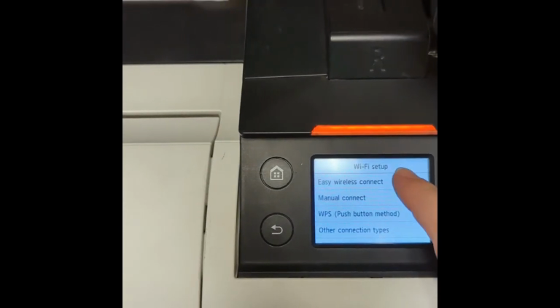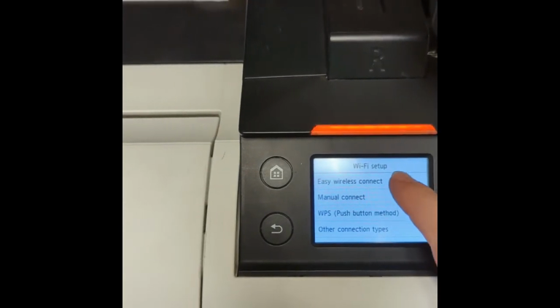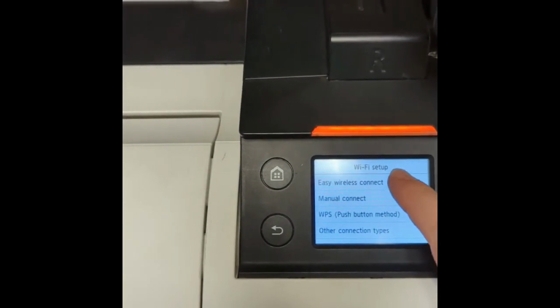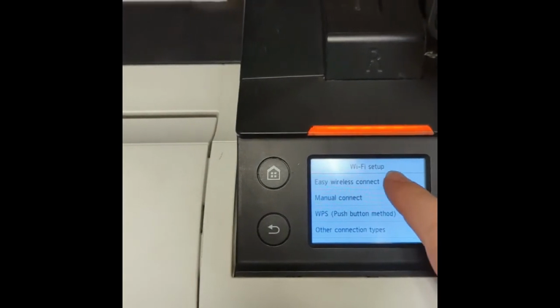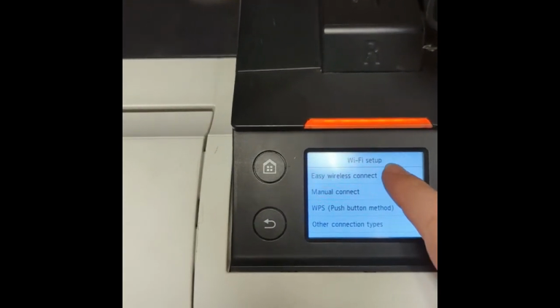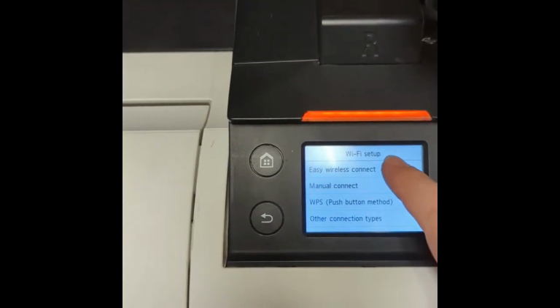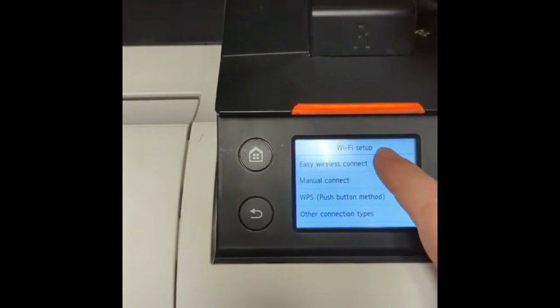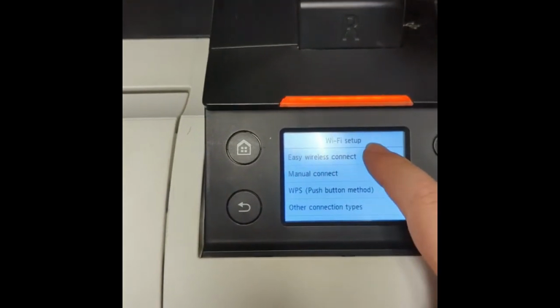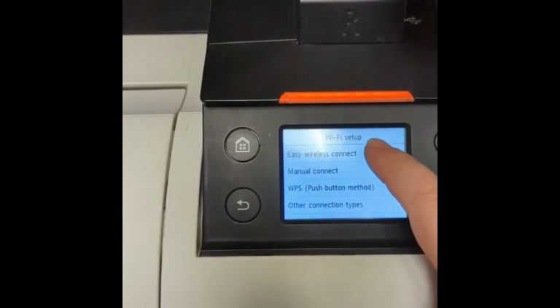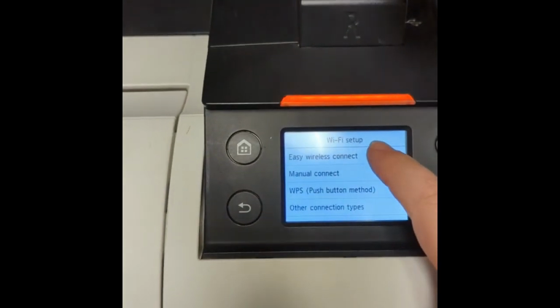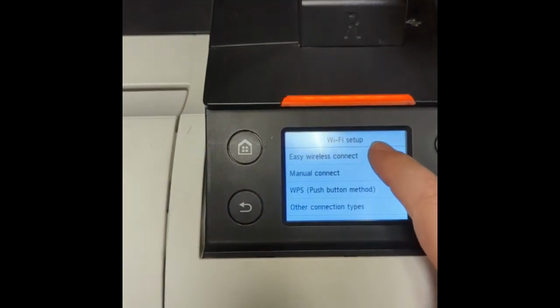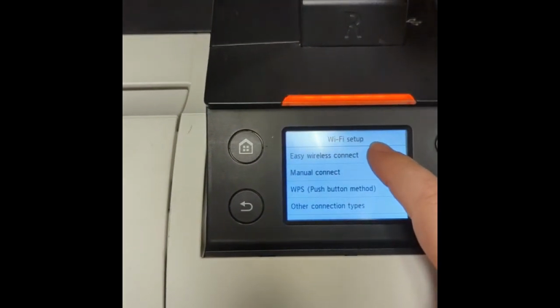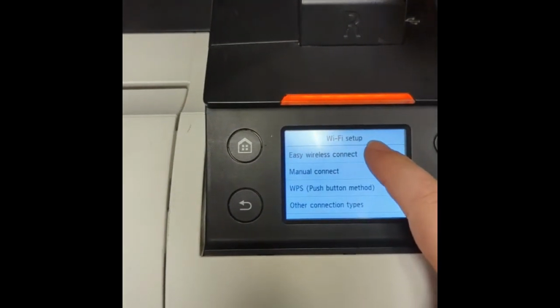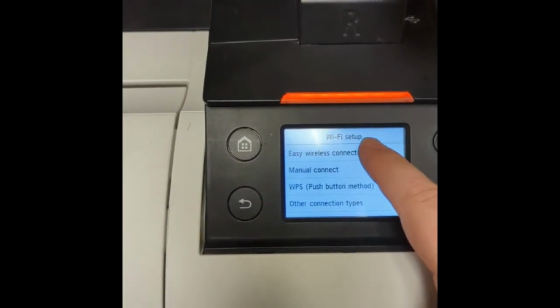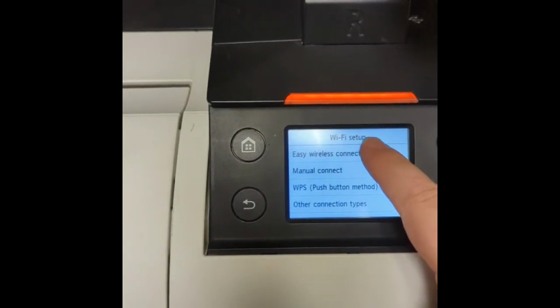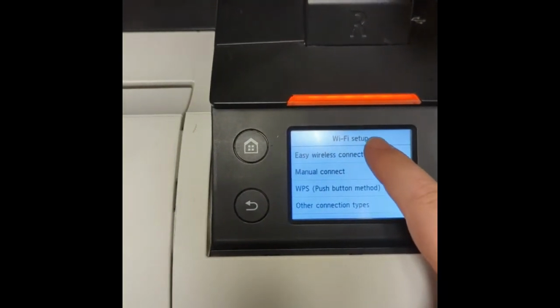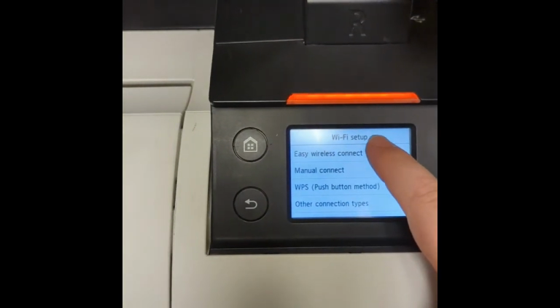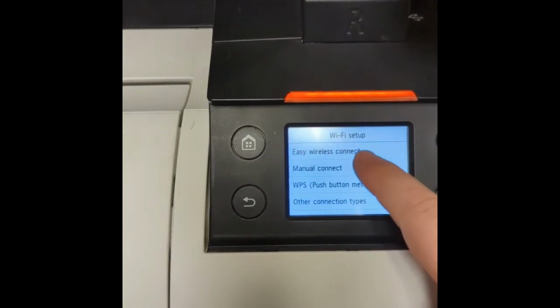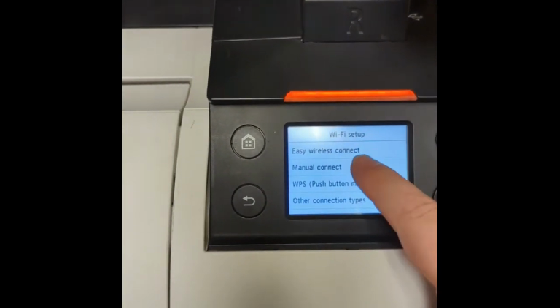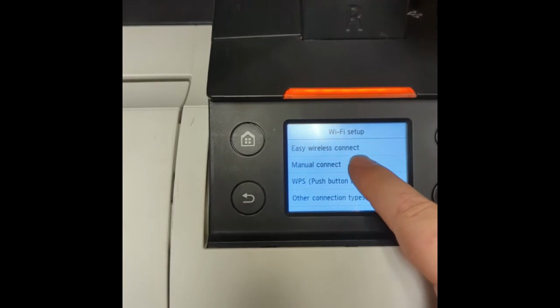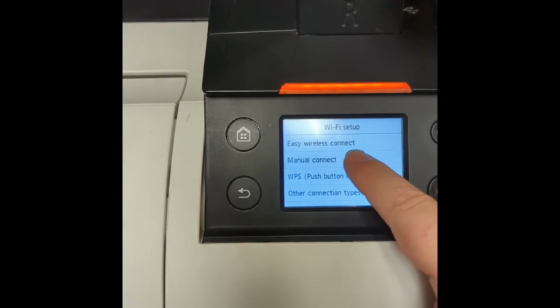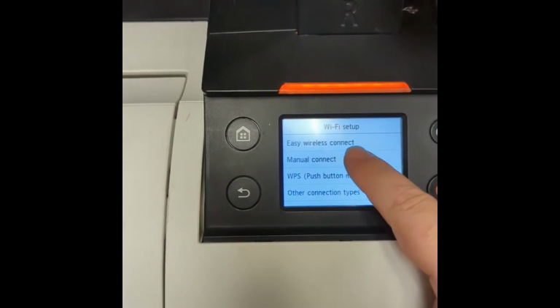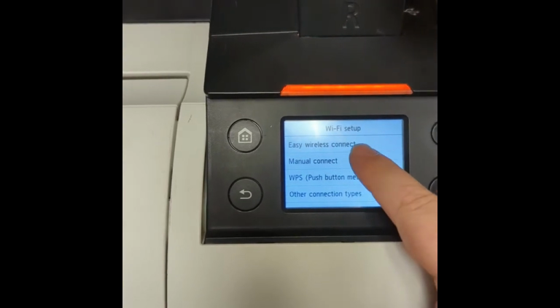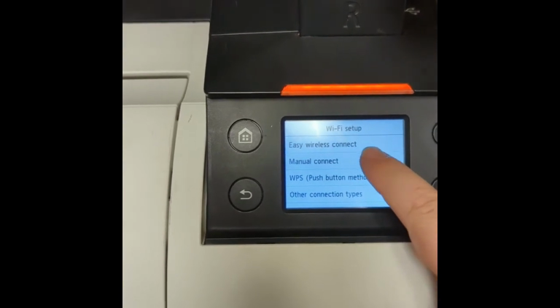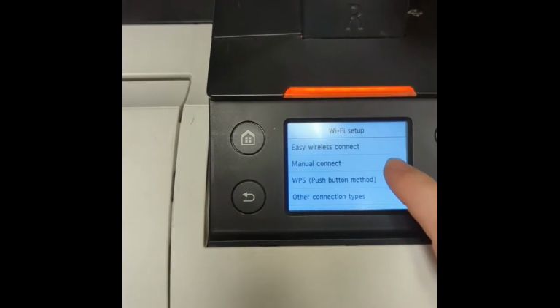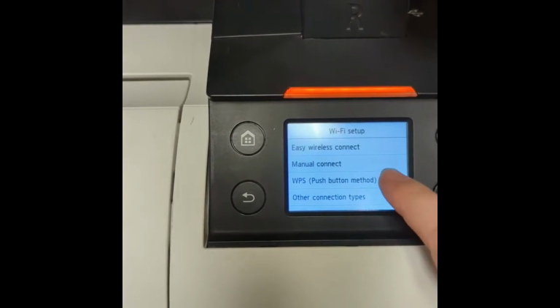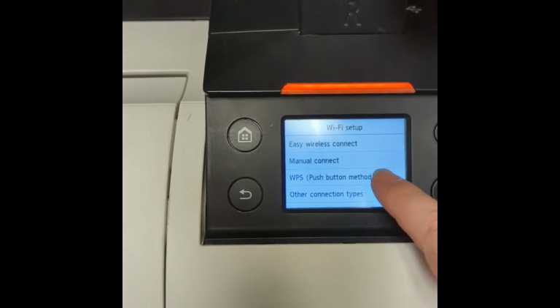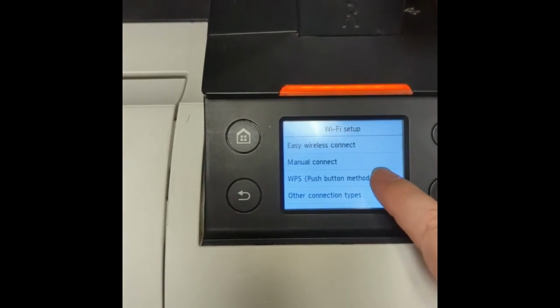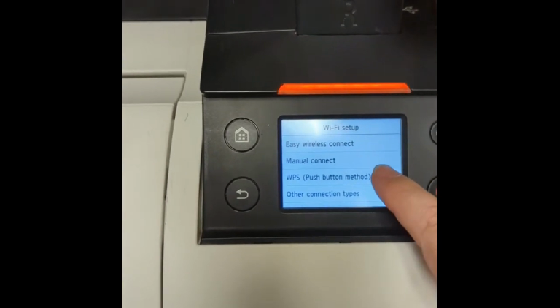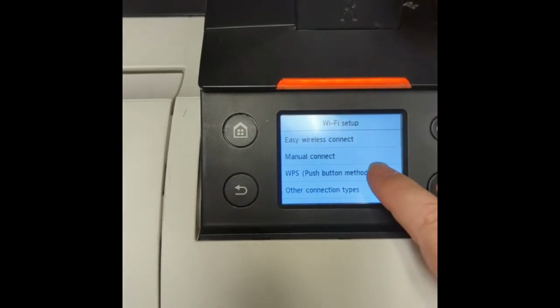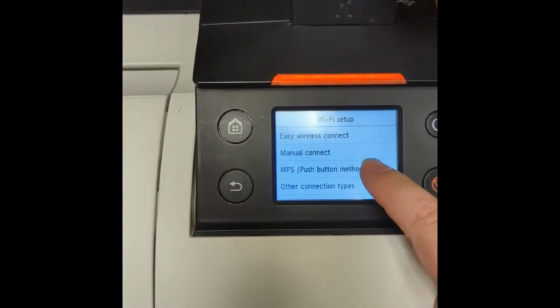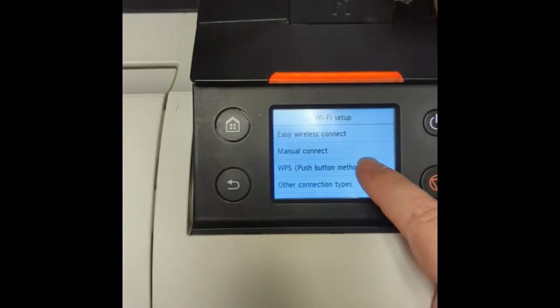You'll see three options: Easy Wireless Connect, Manual Connect, and WPS.